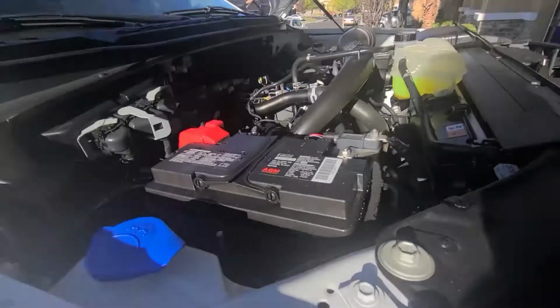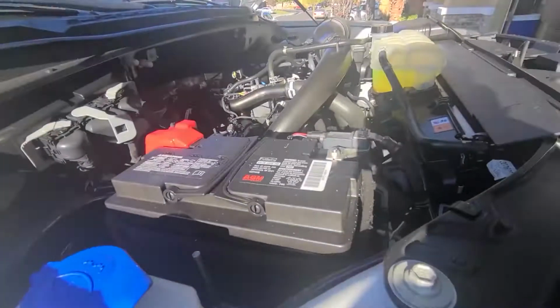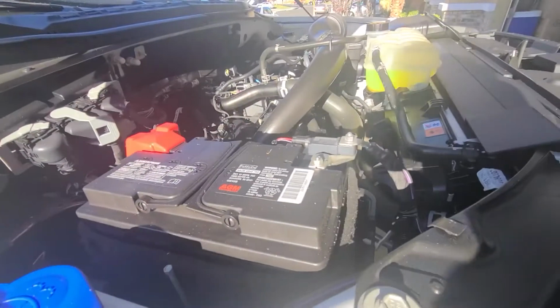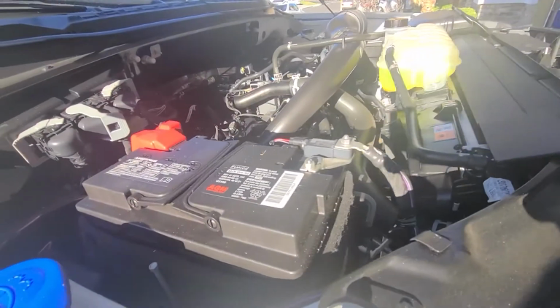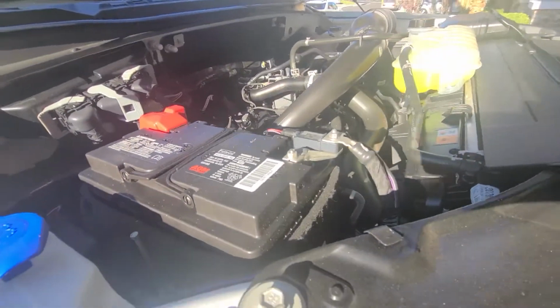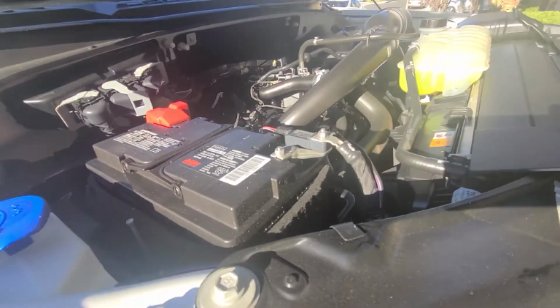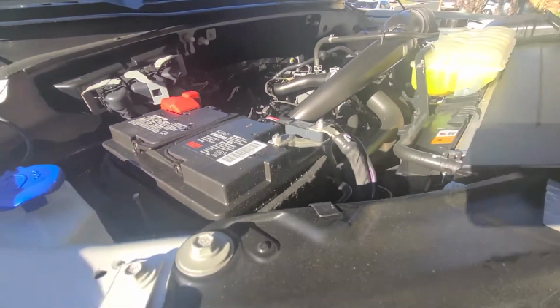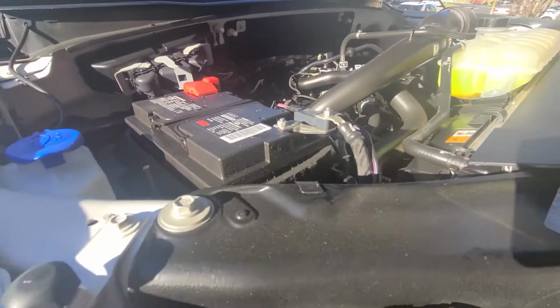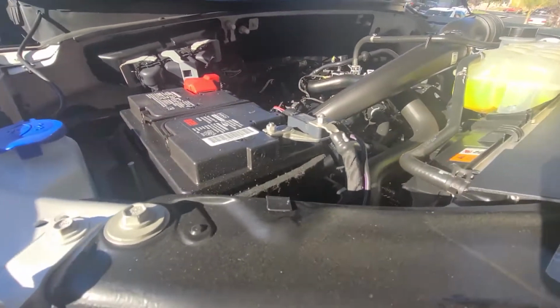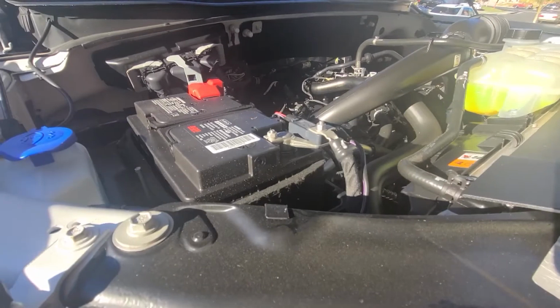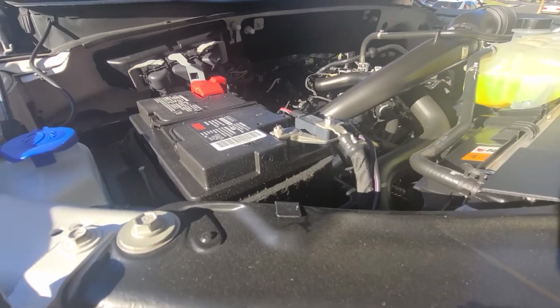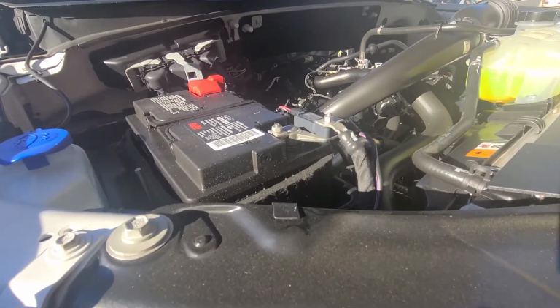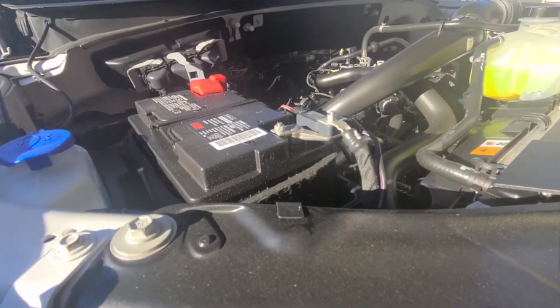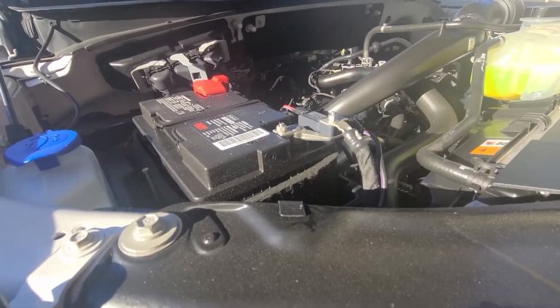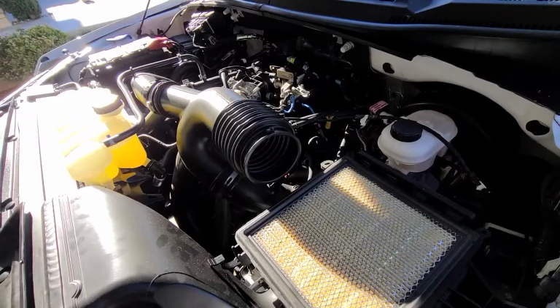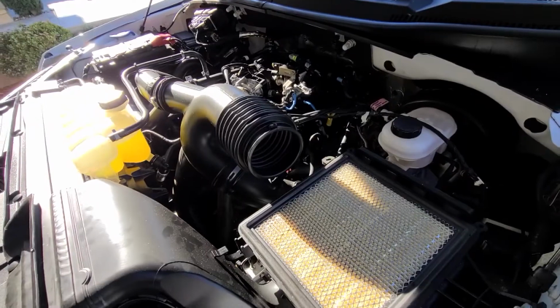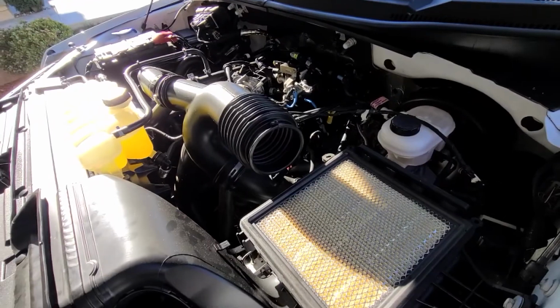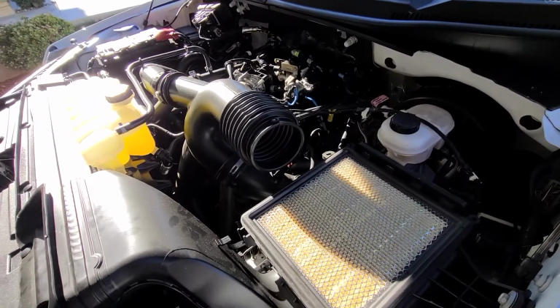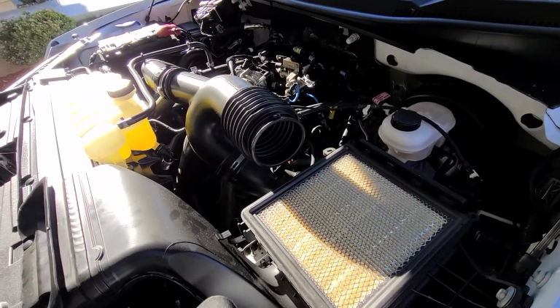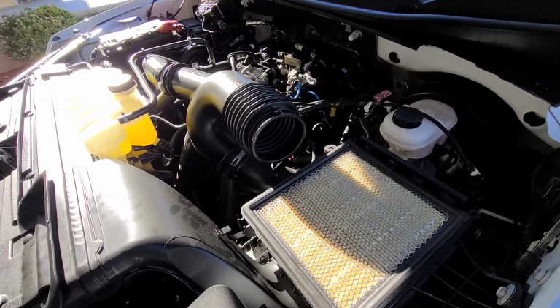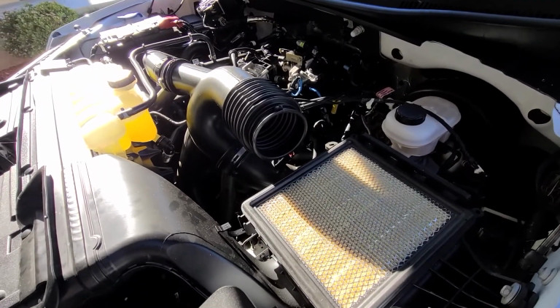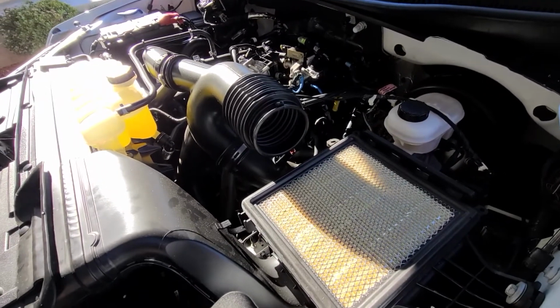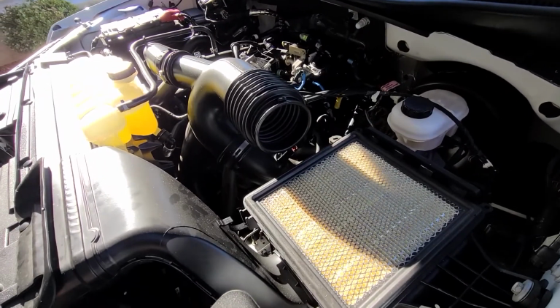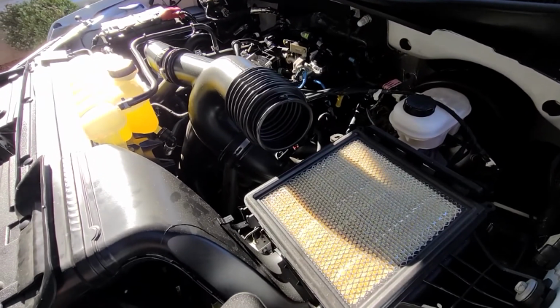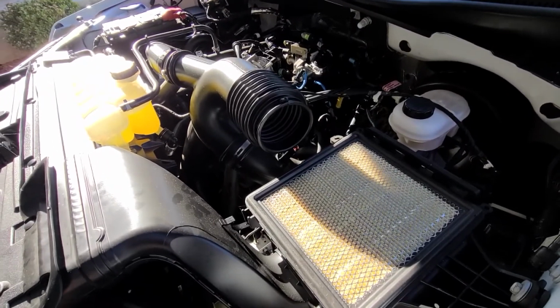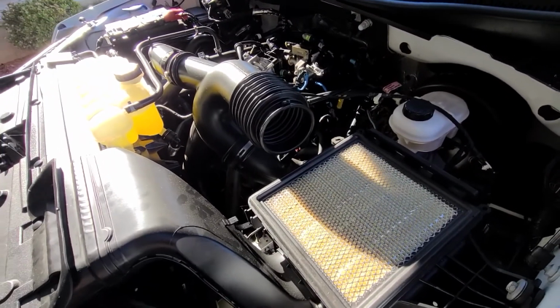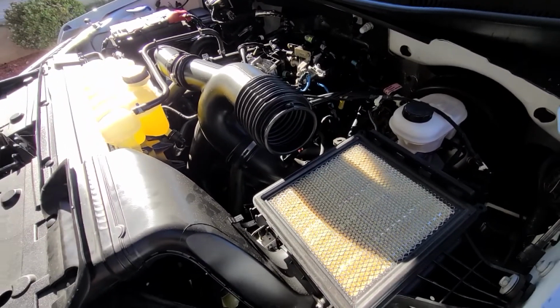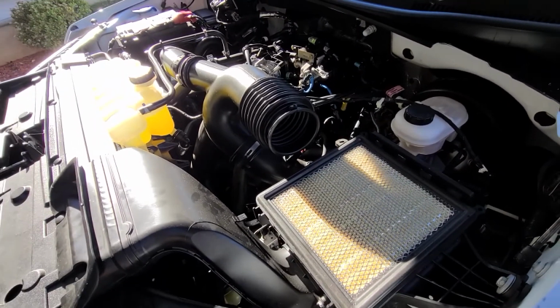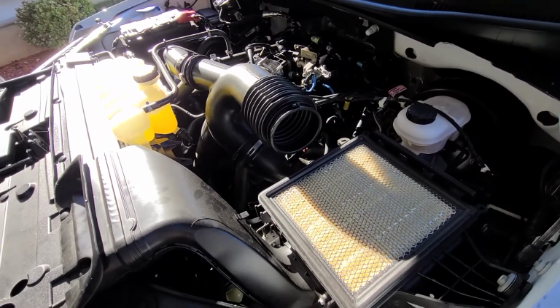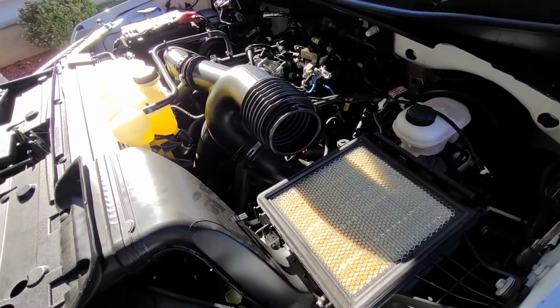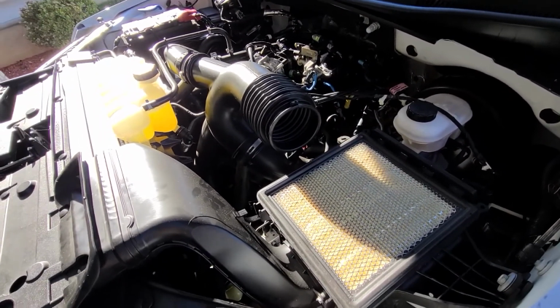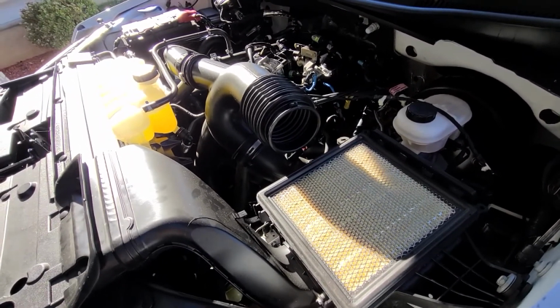The directions call for removing the negative battery cable, then replacing the factory stock intake with the Roush cold air intake.